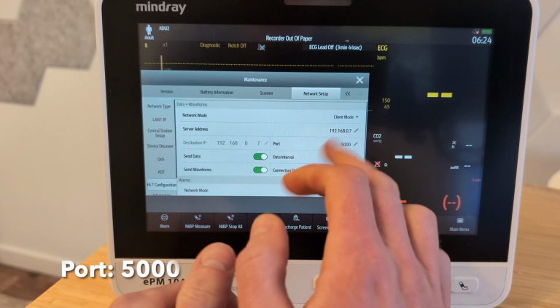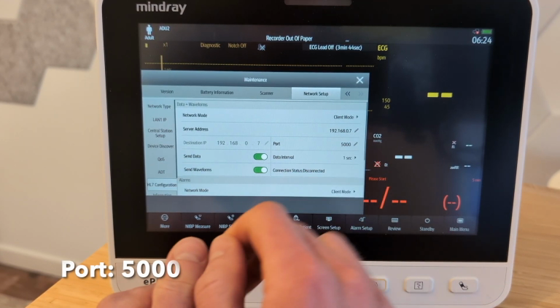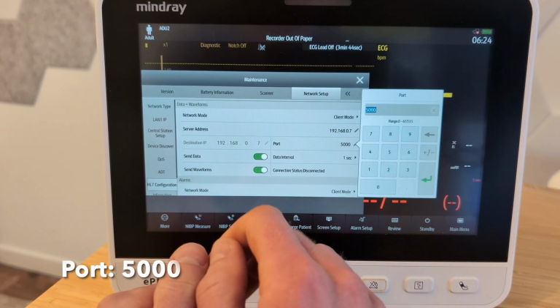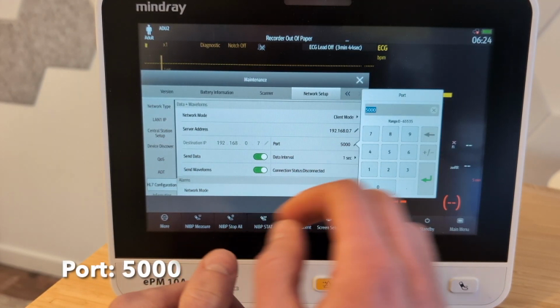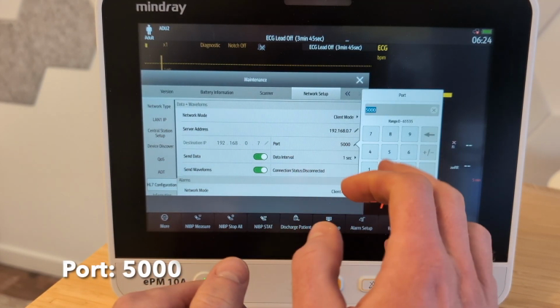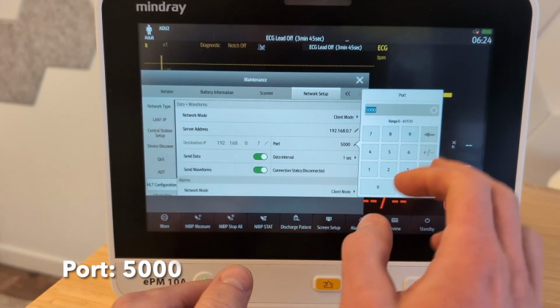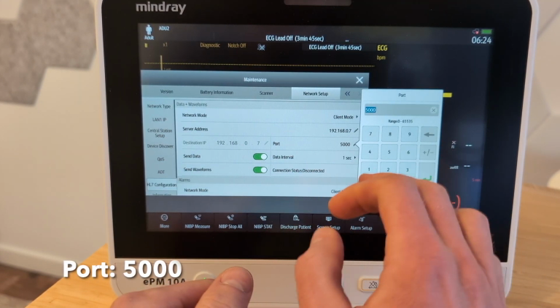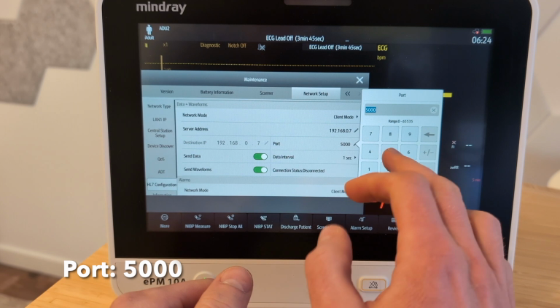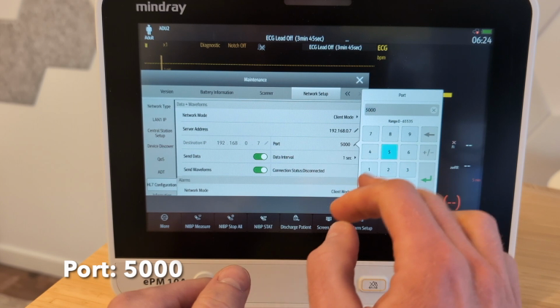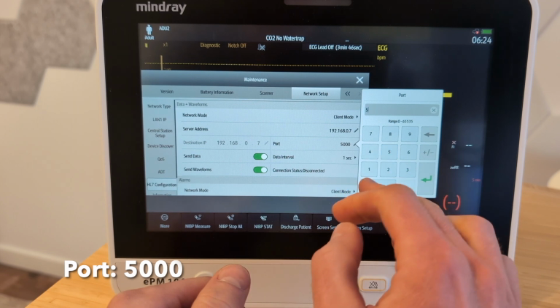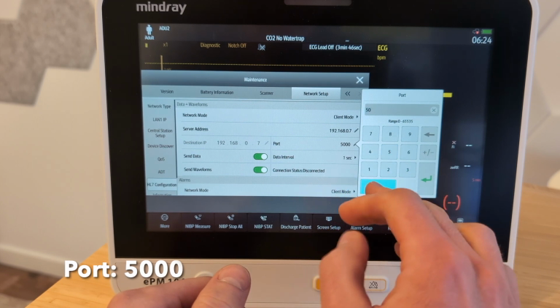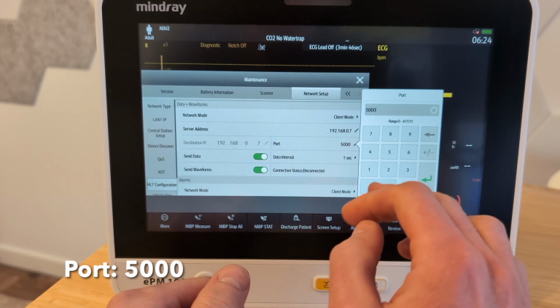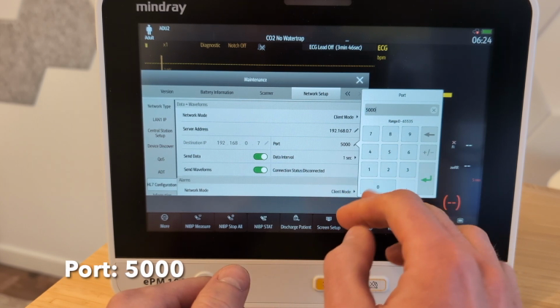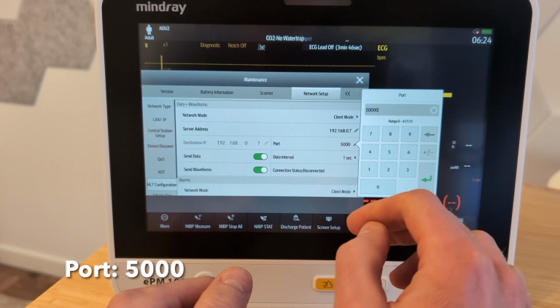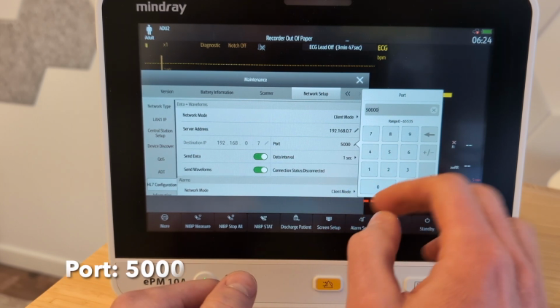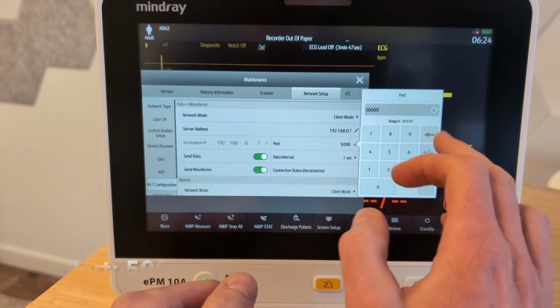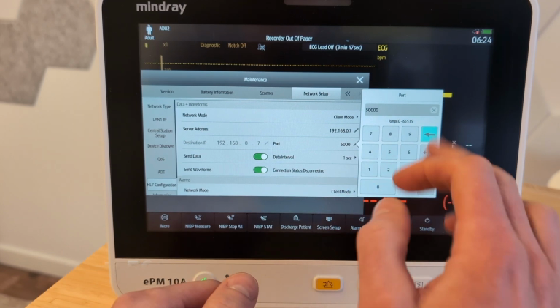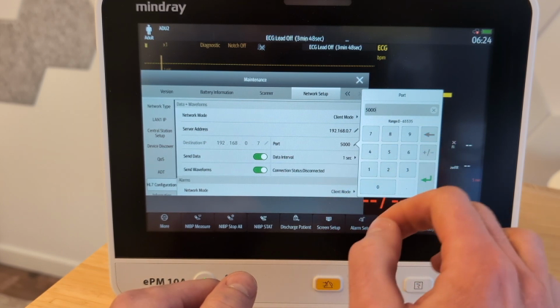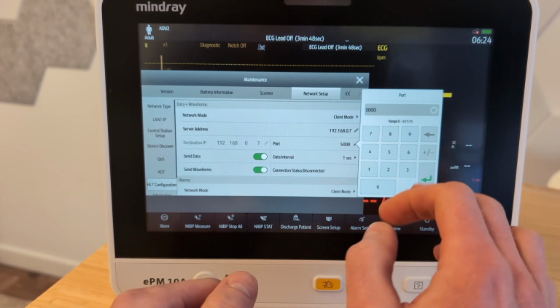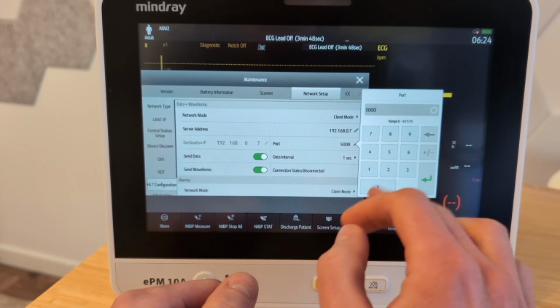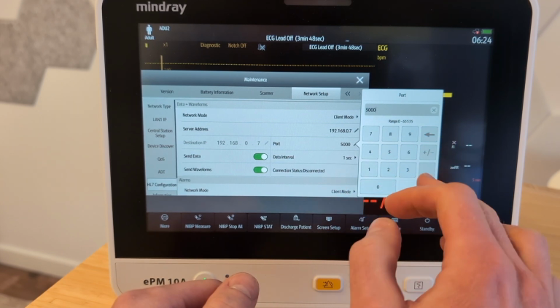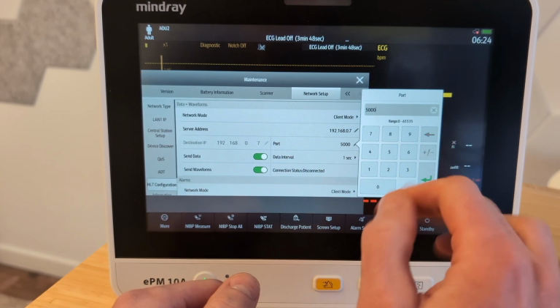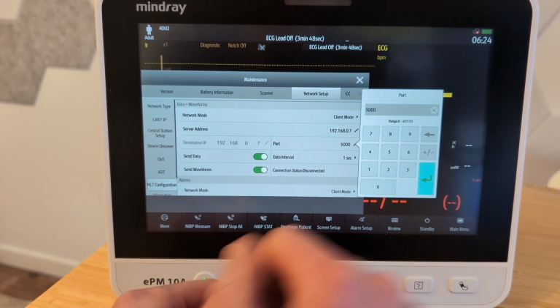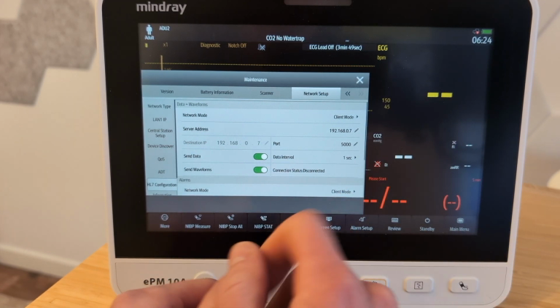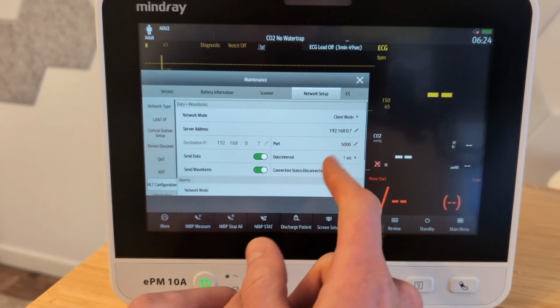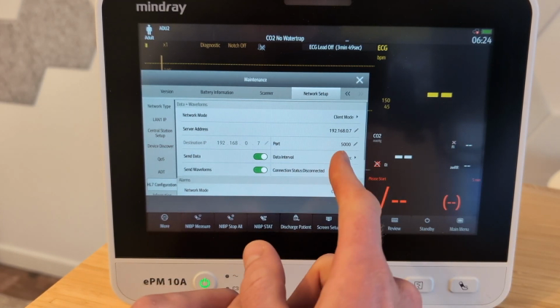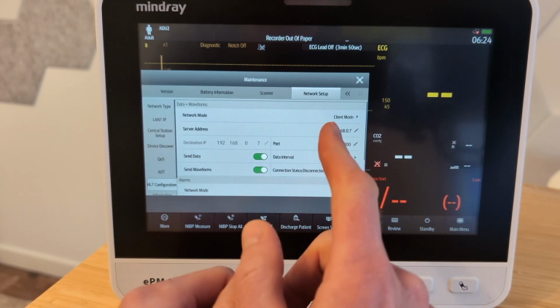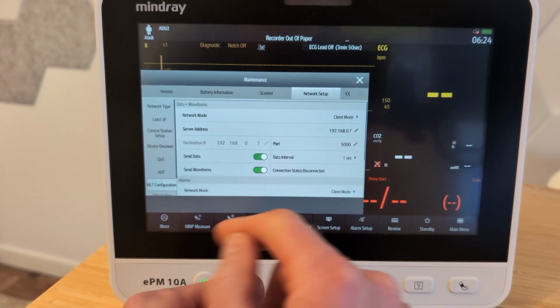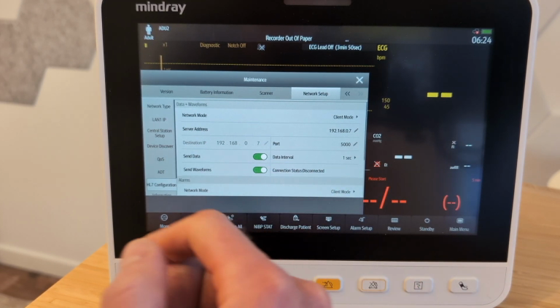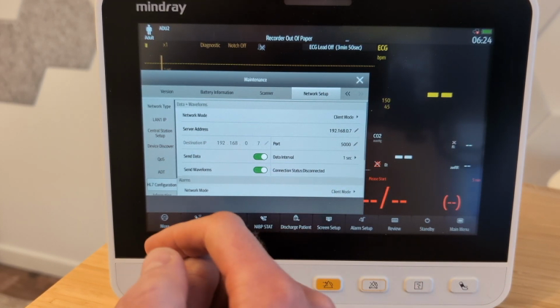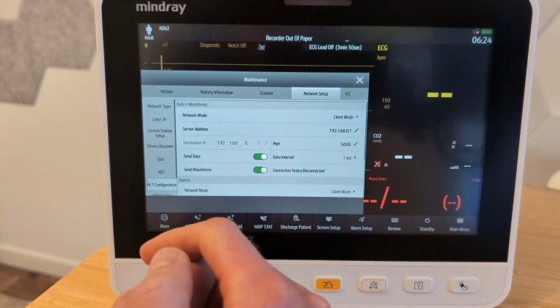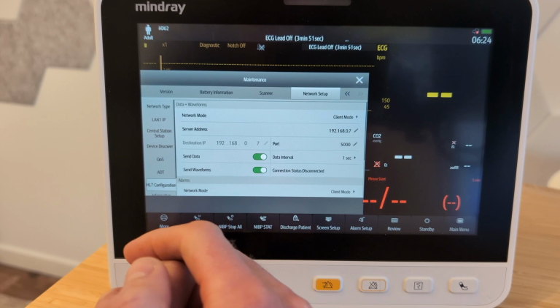The port needs to be set to 5,000. You just go in here, type the number, hit enter, and make sure it's exactly 5,000.